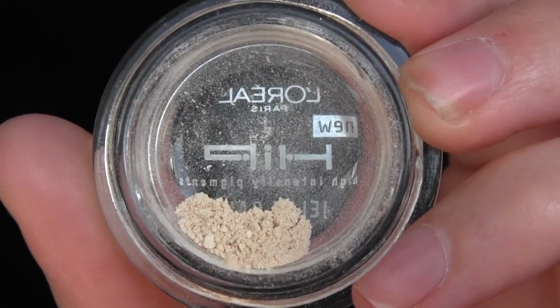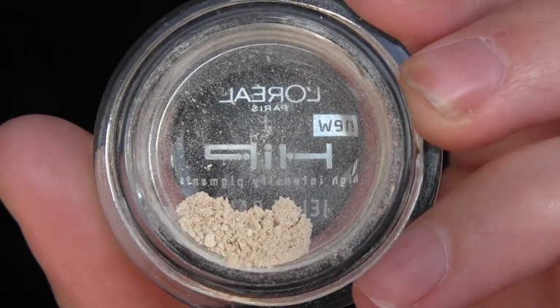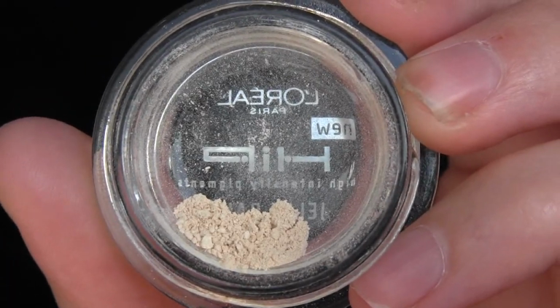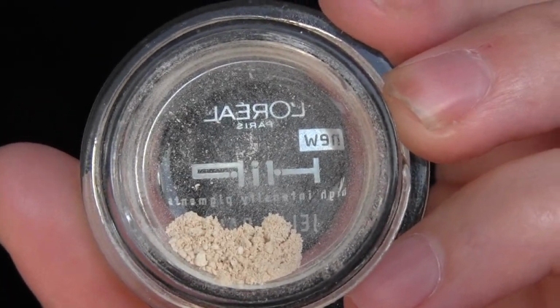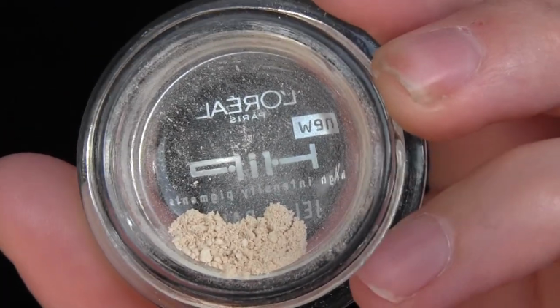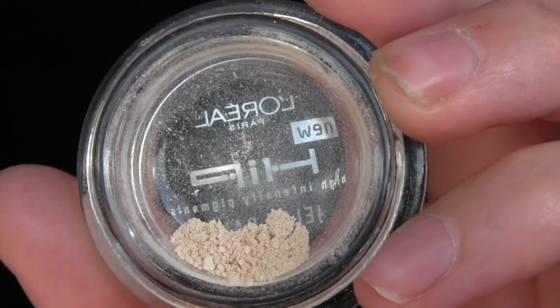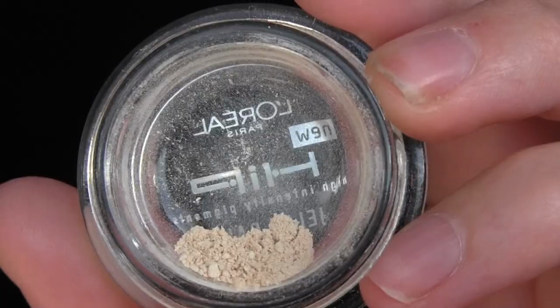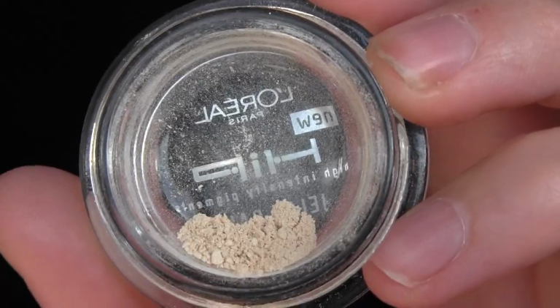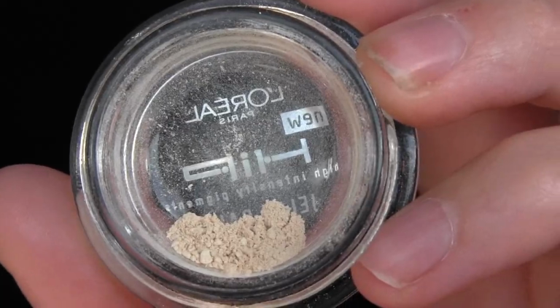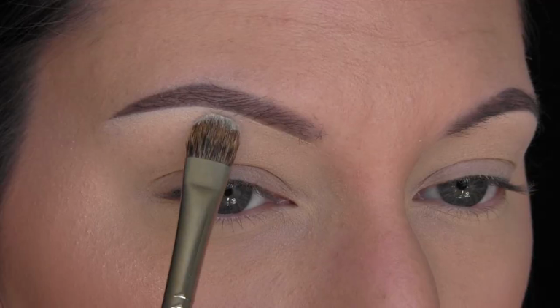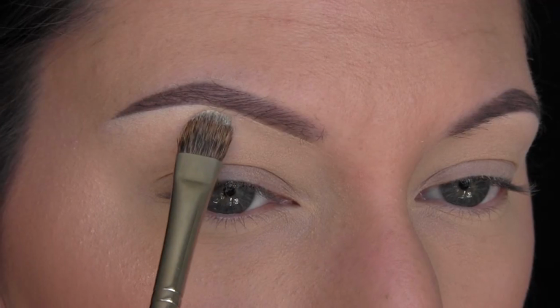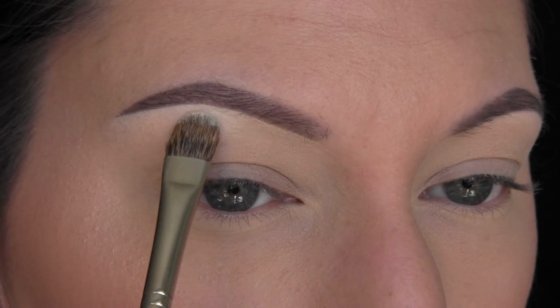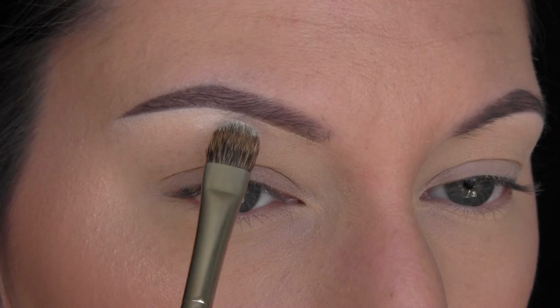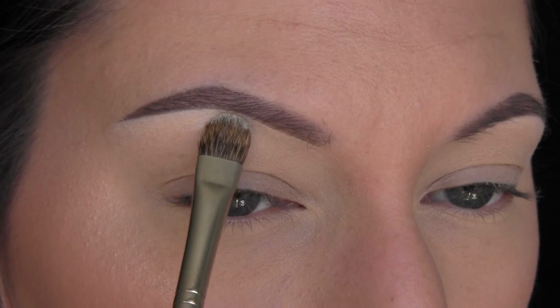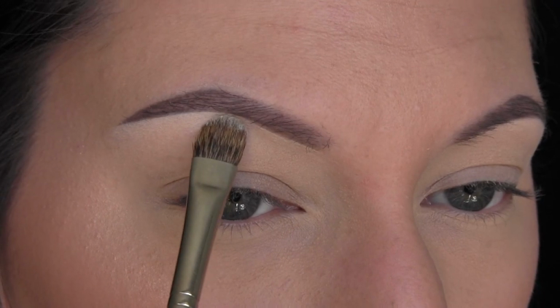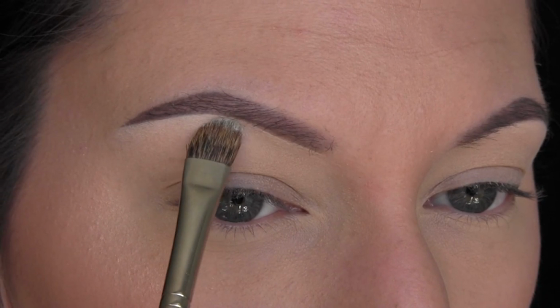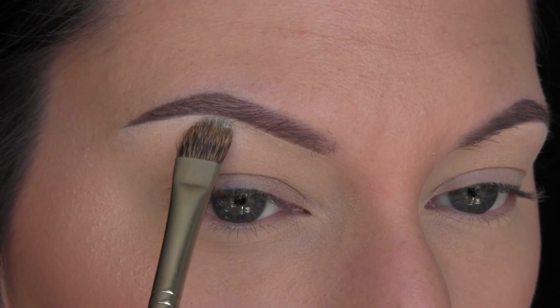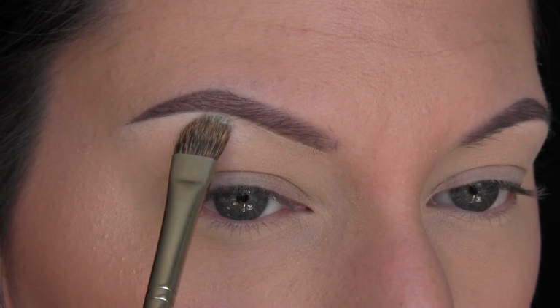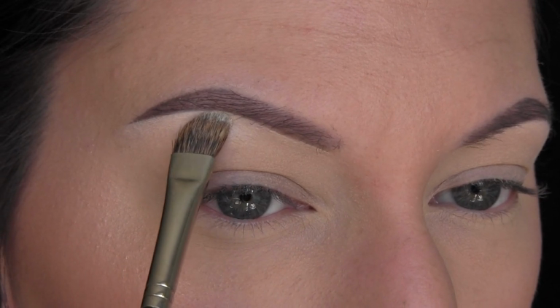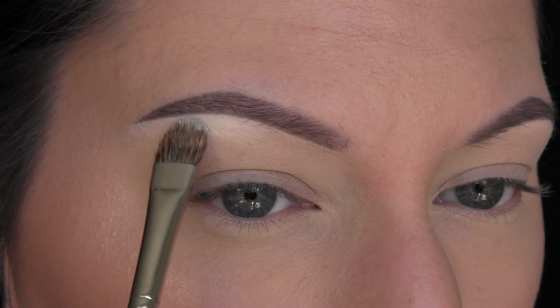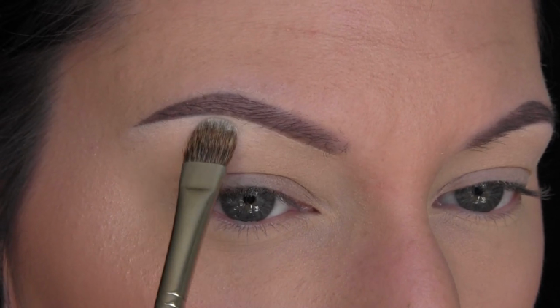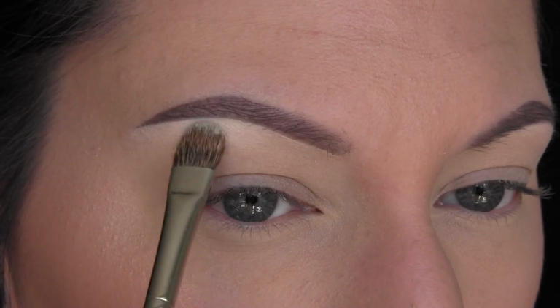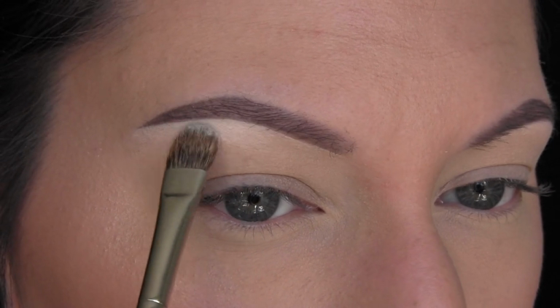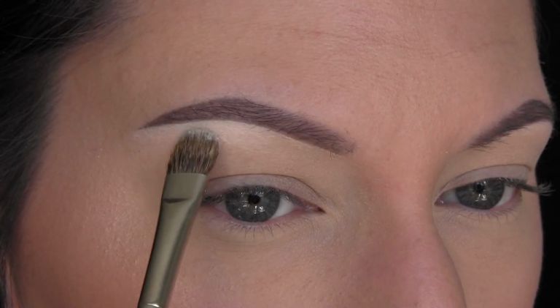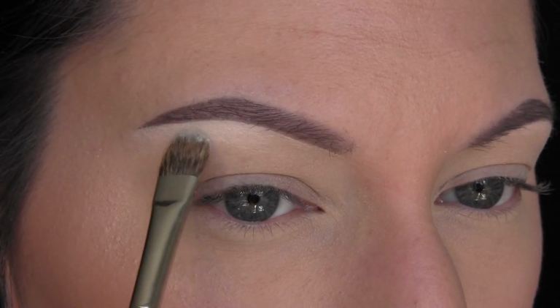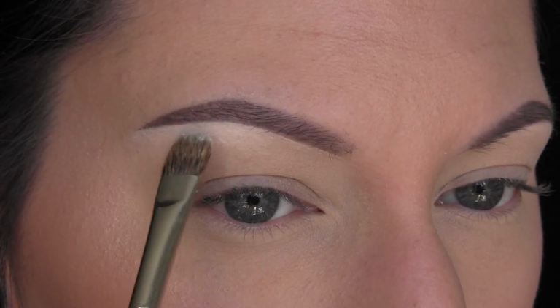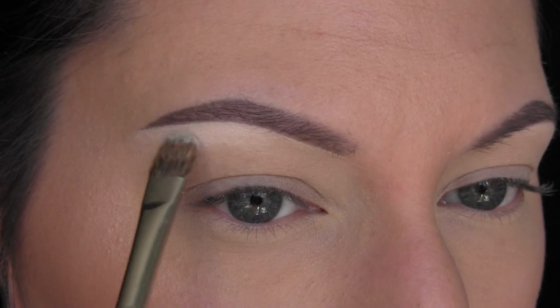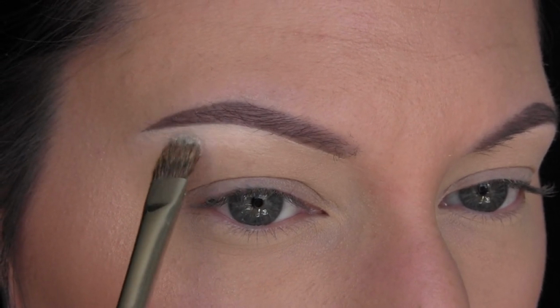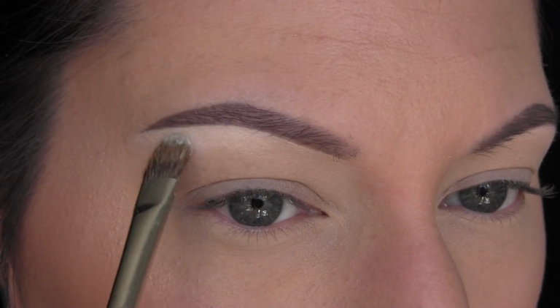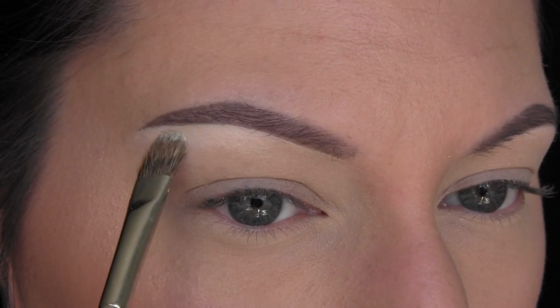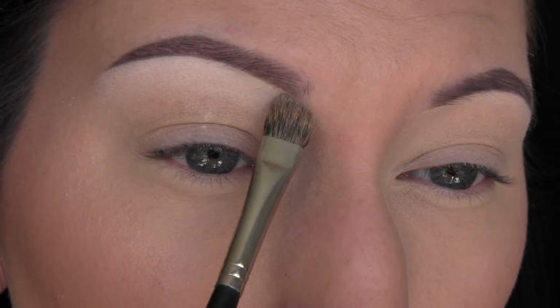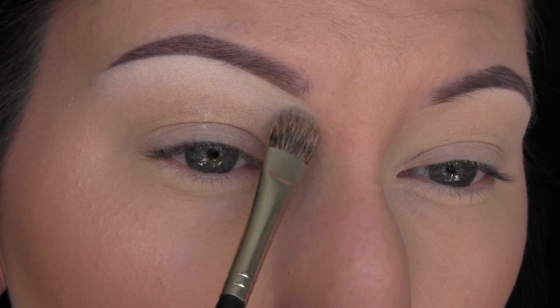Next, I'm going to take my NYX — I have a headache eyeshadow. Mine's just crushed up and put in this jar. I'm going to apply that as my brow bone highlight.